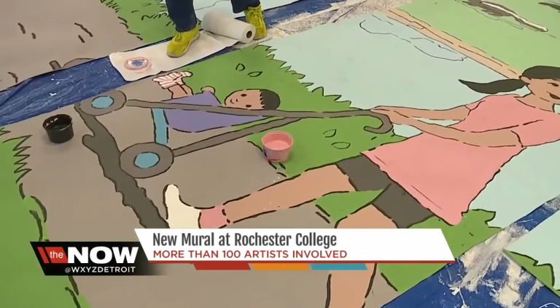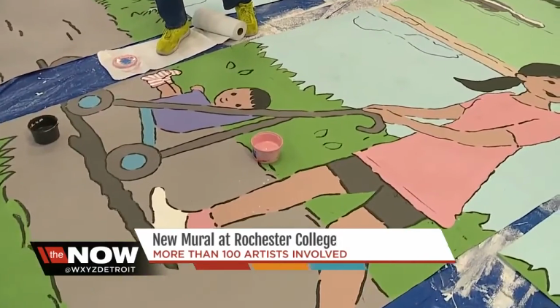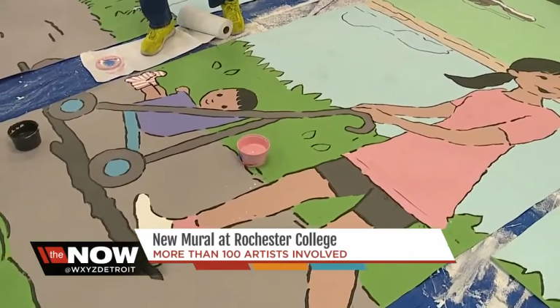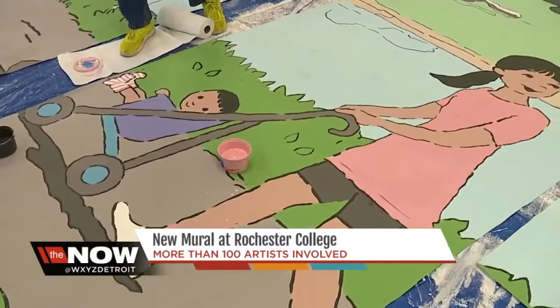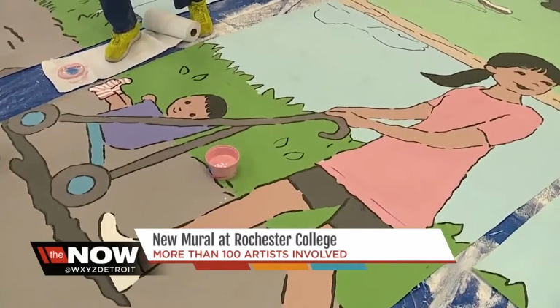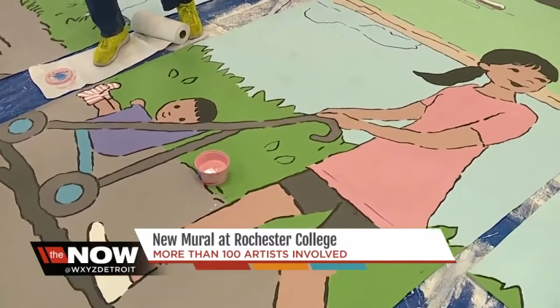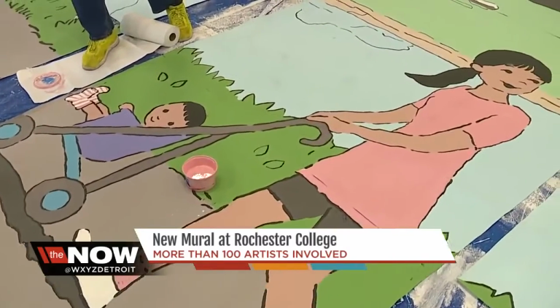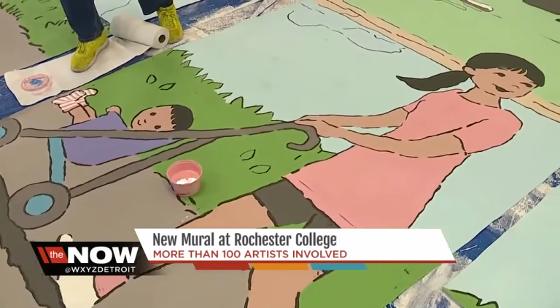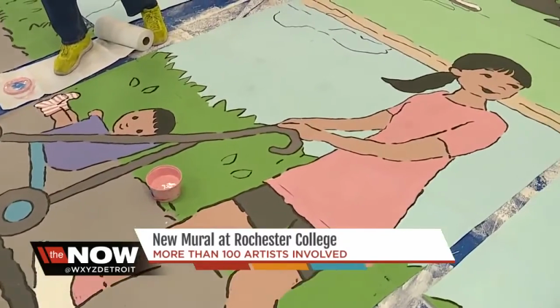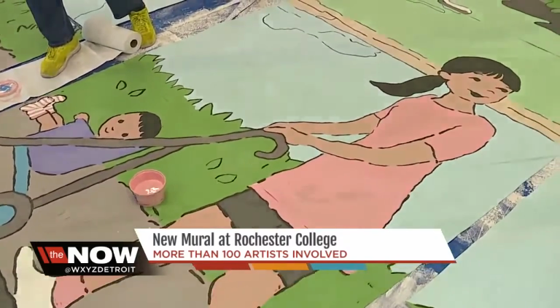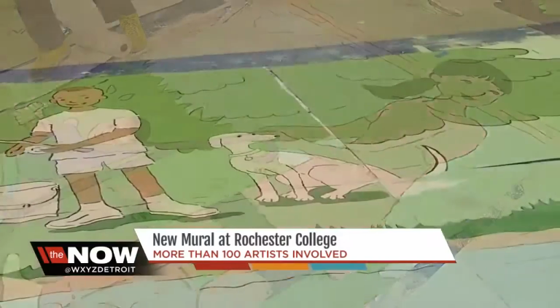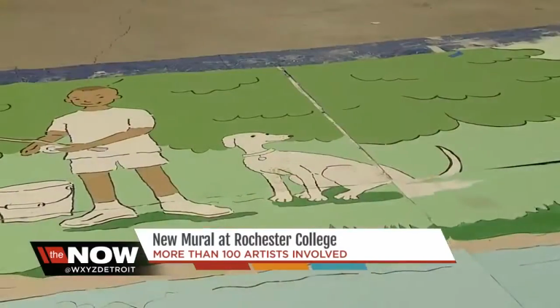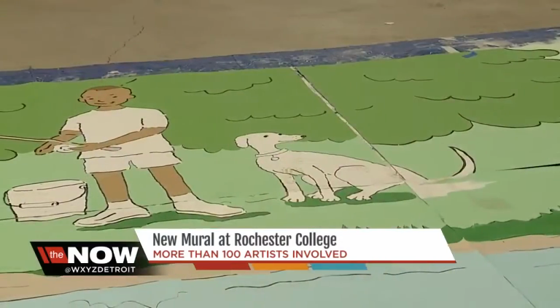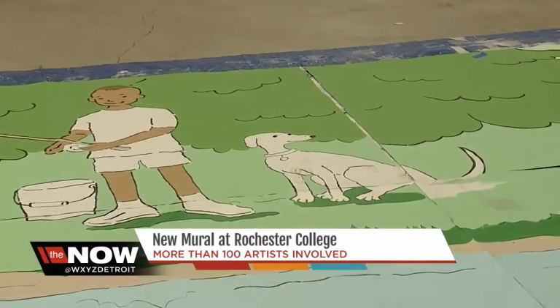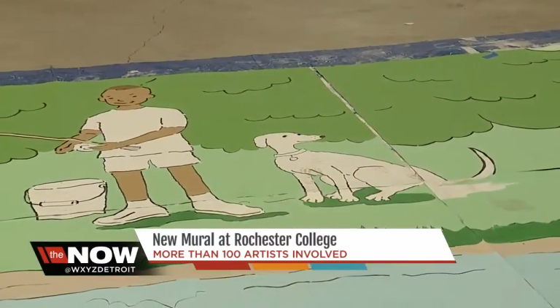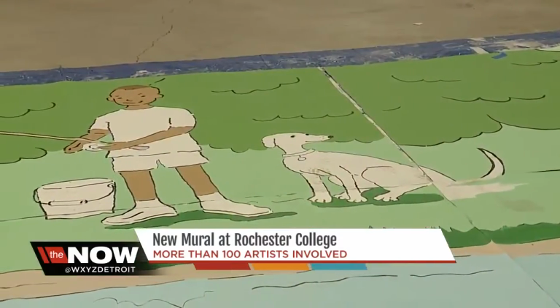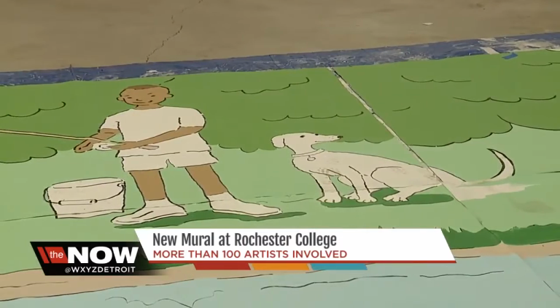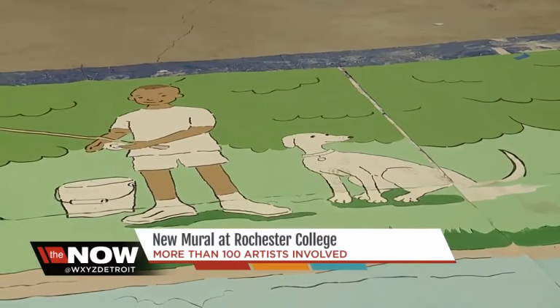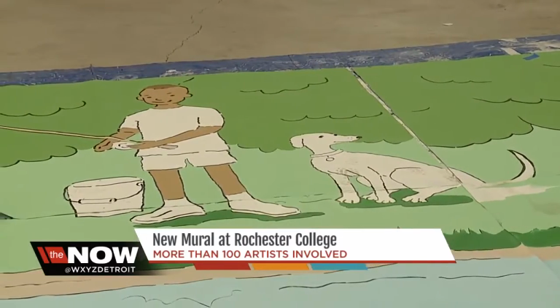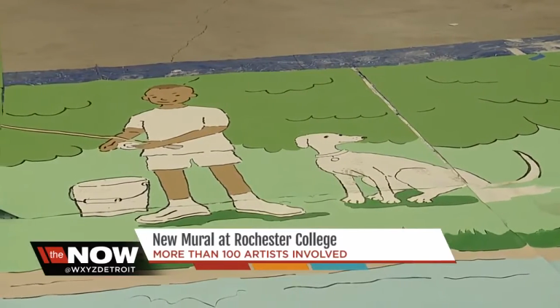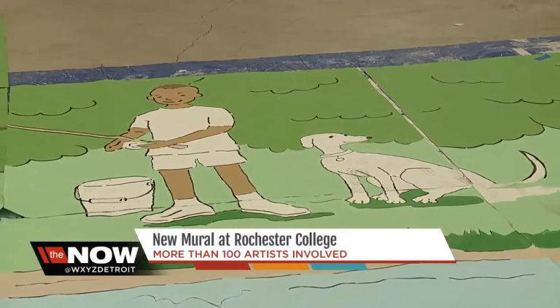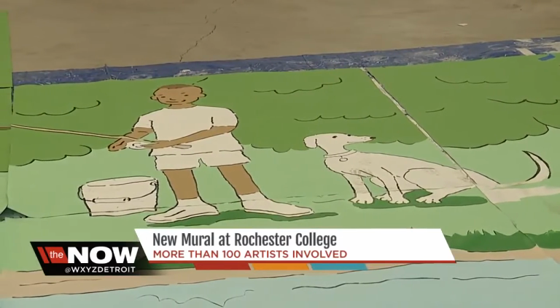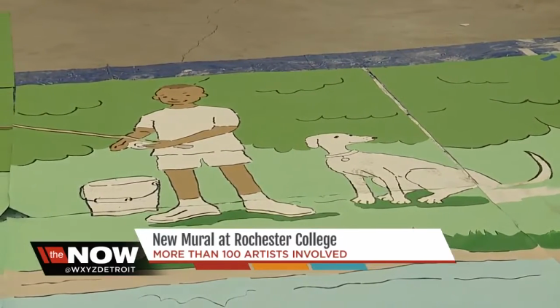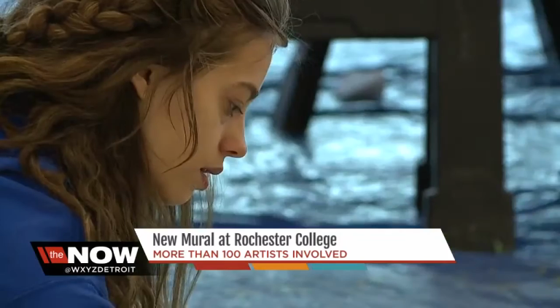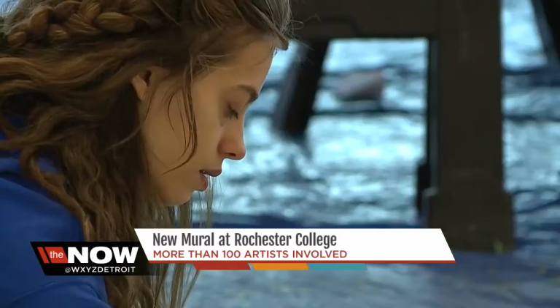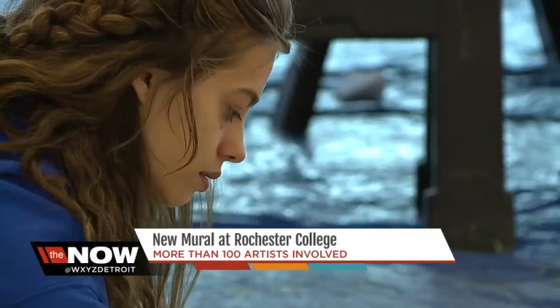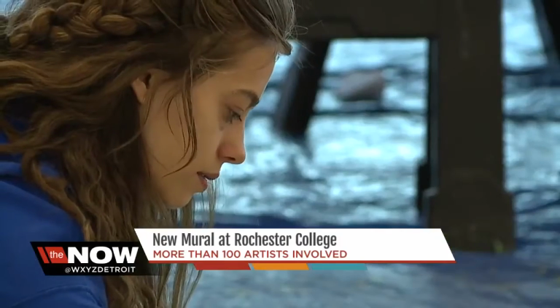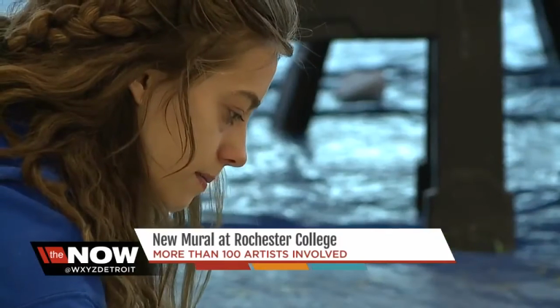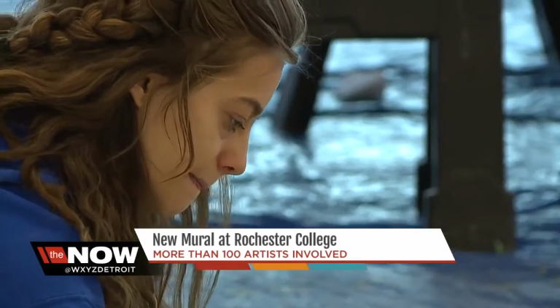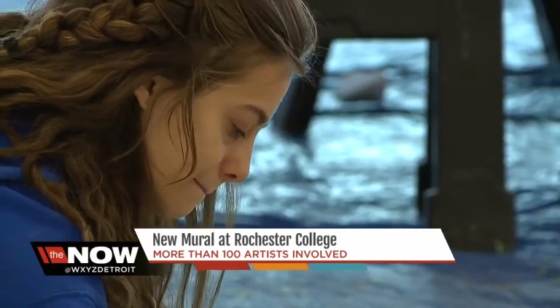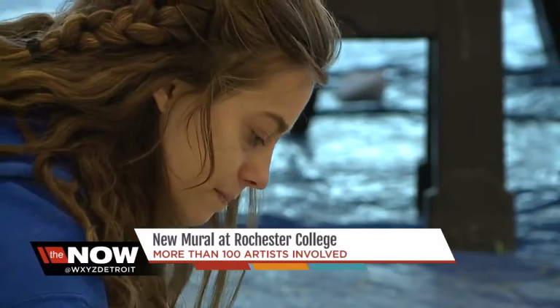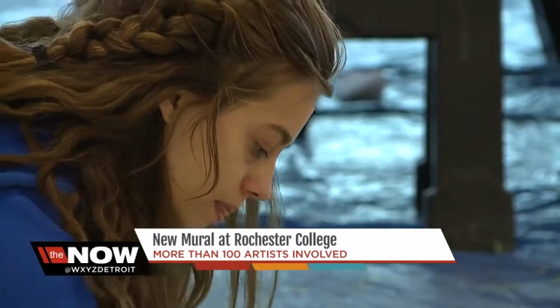The mural is being painted on 72 5x5 panels that will be placed on the building wallpaper style. Christine, who is a children's book illustrator, recruited her daughter to help.